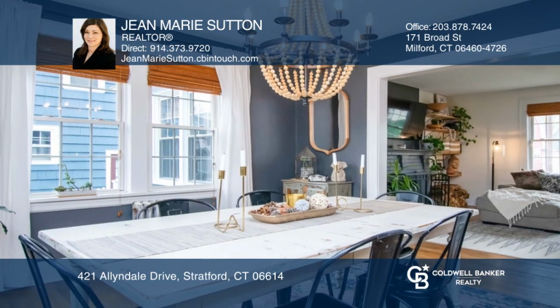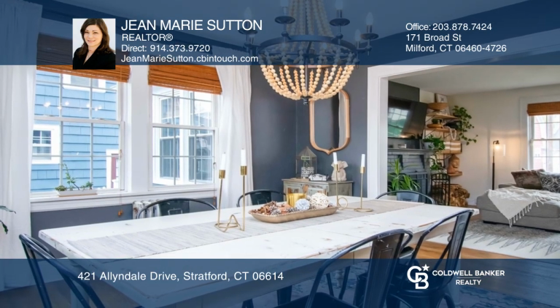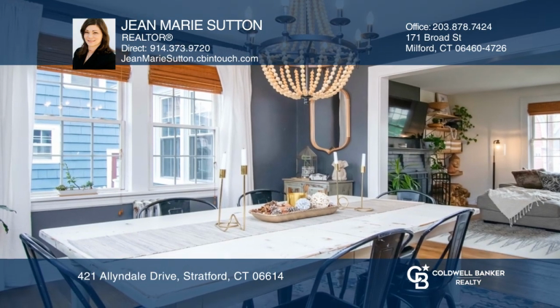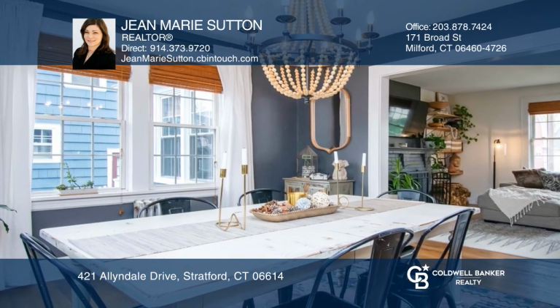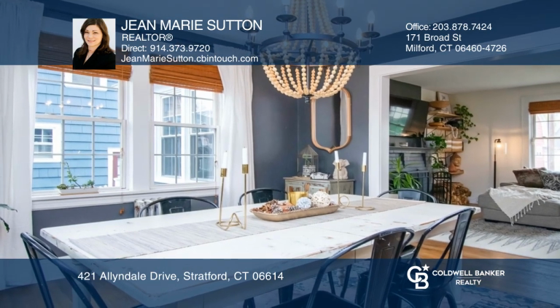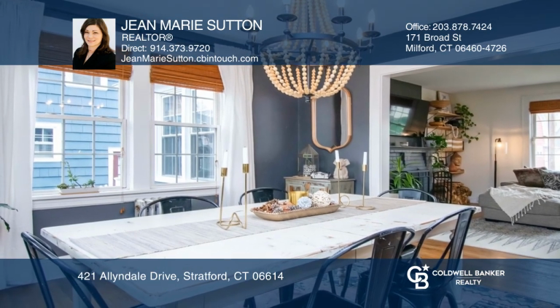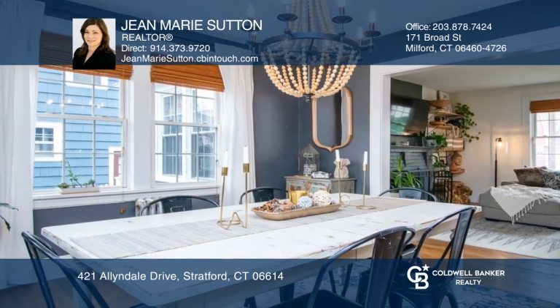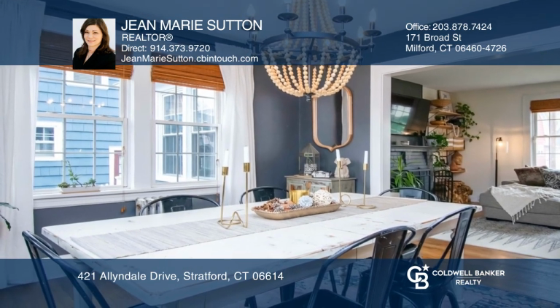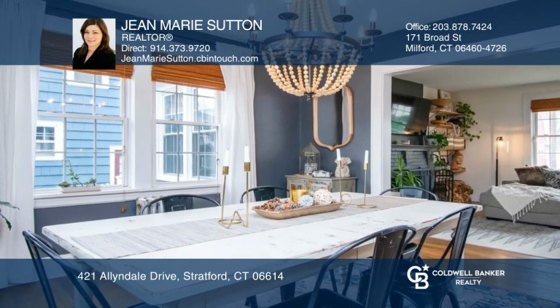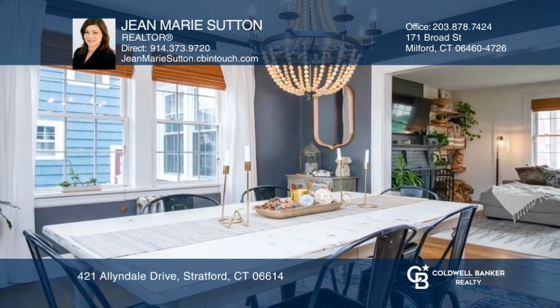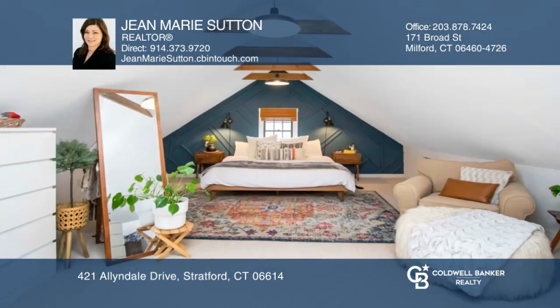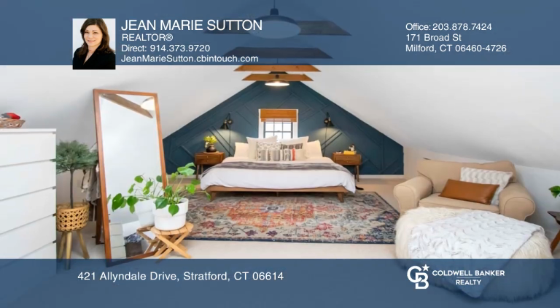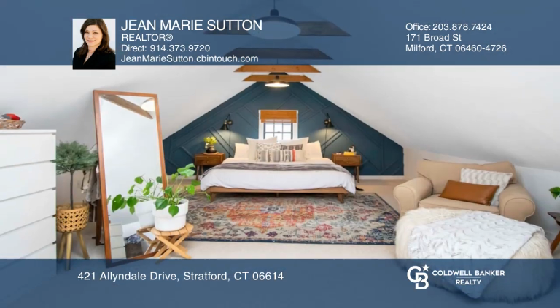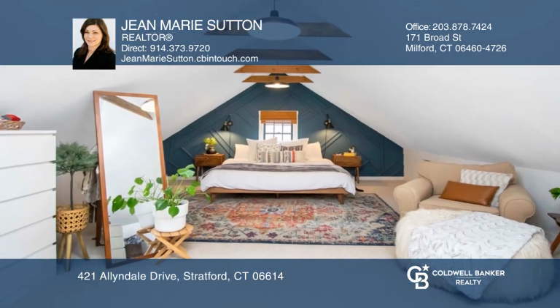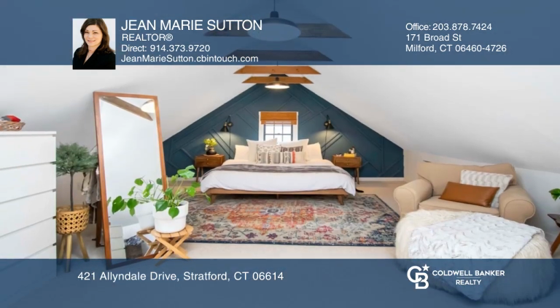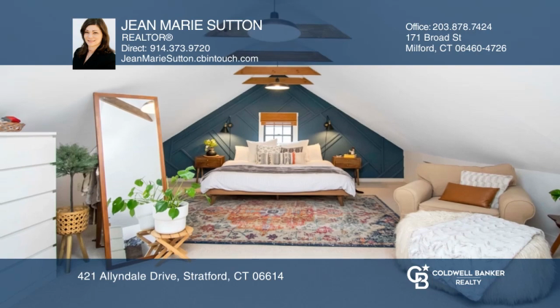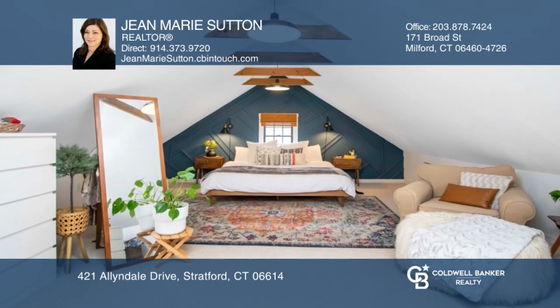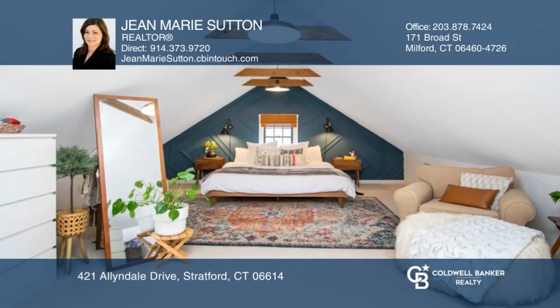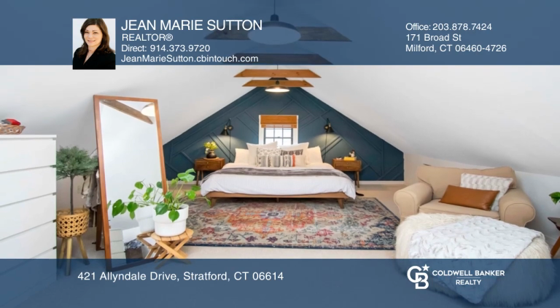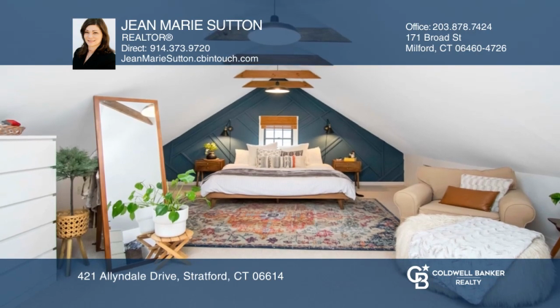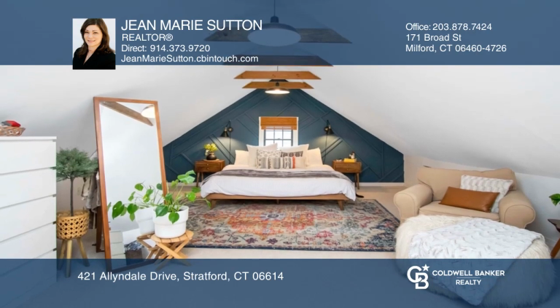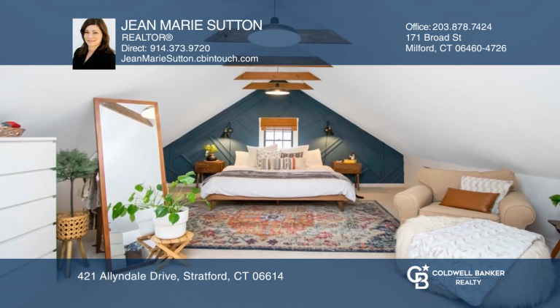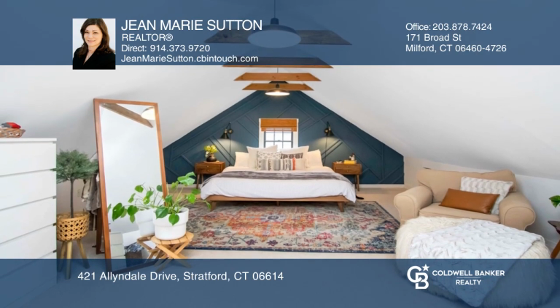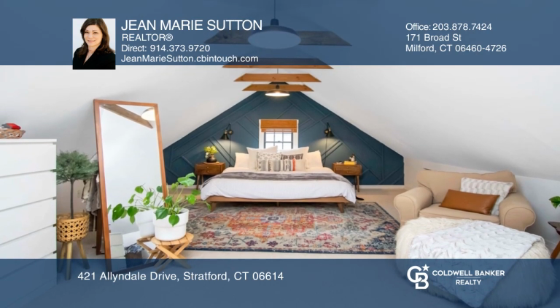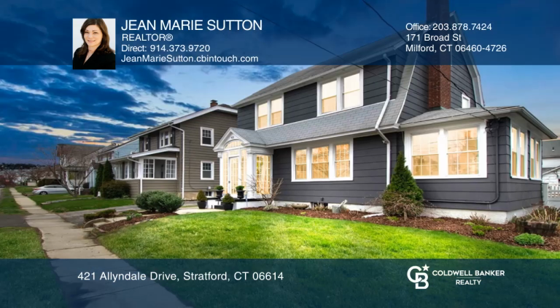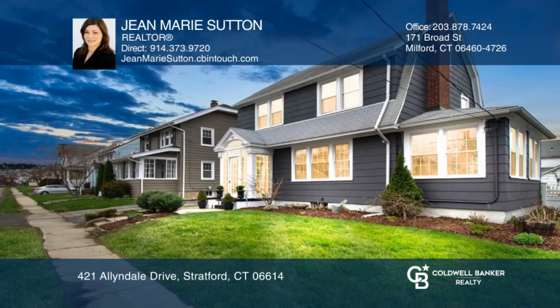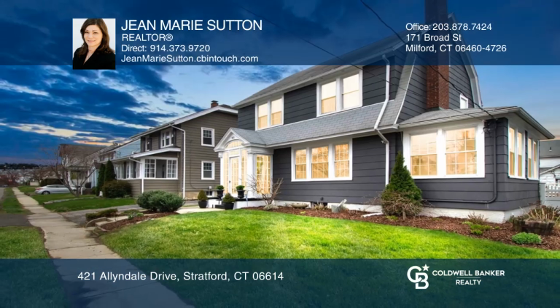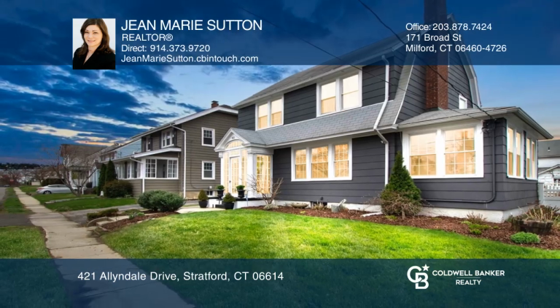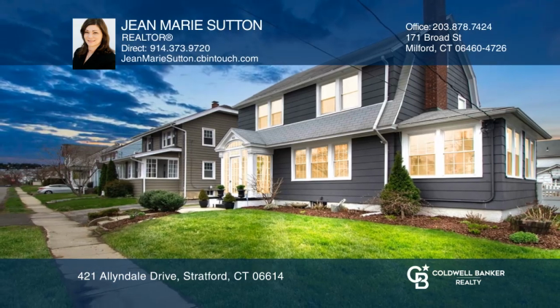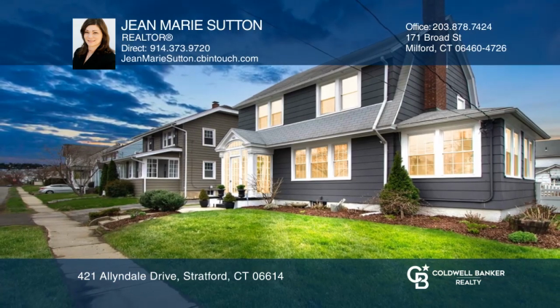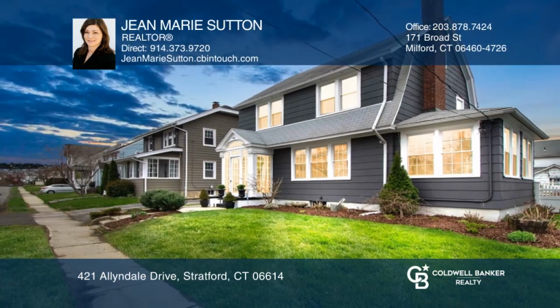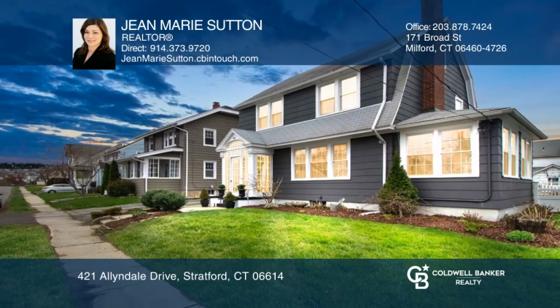There are three bedrooms on the upper level with a walk-up attic that is being used as a master bedroom. Call Jean Marie Sutton today for a private showing.